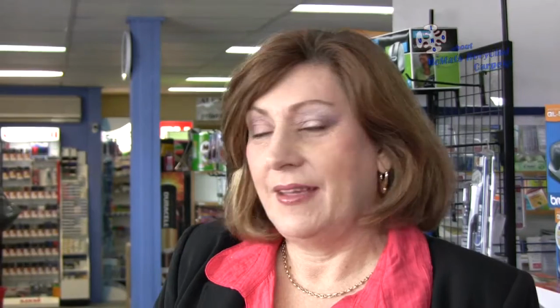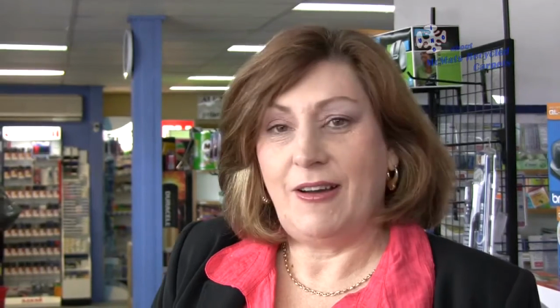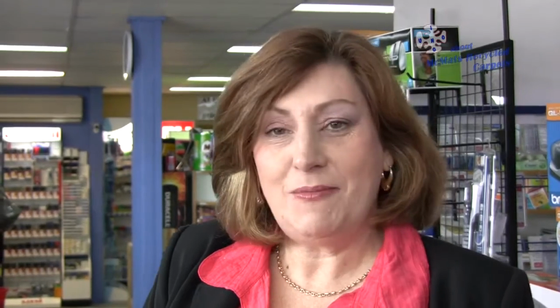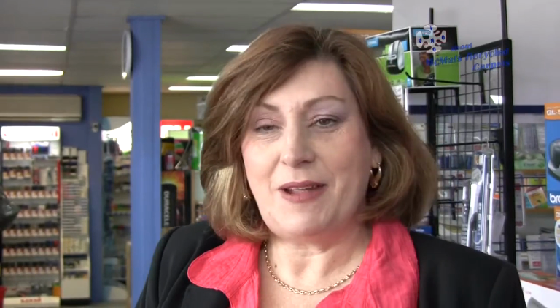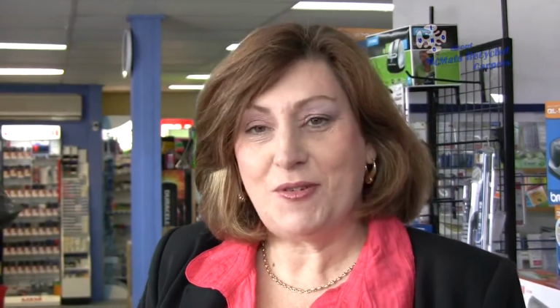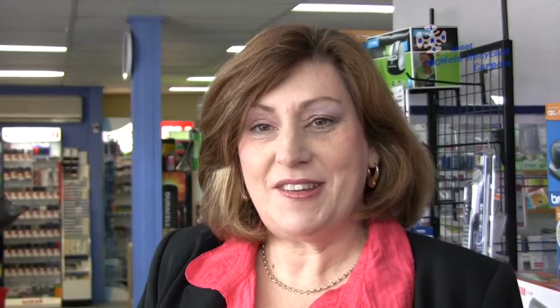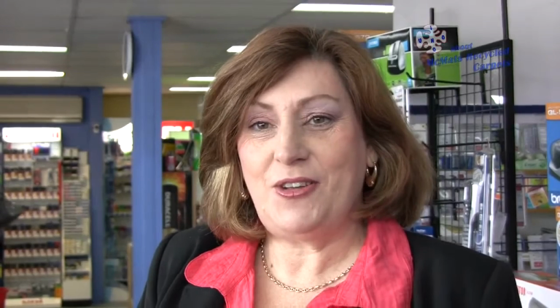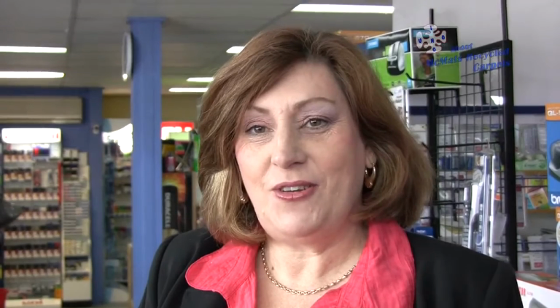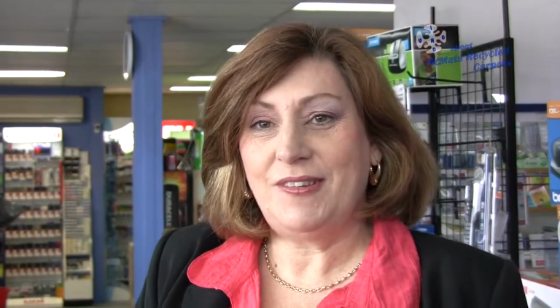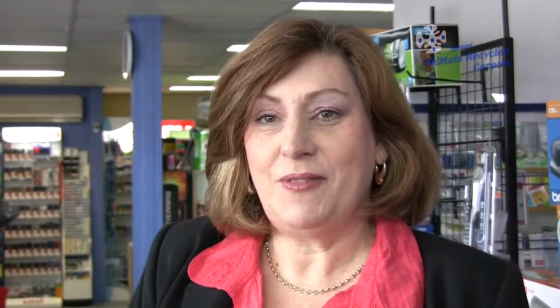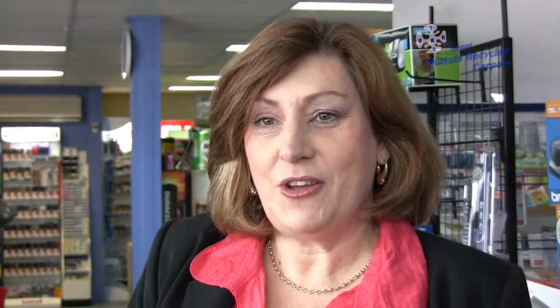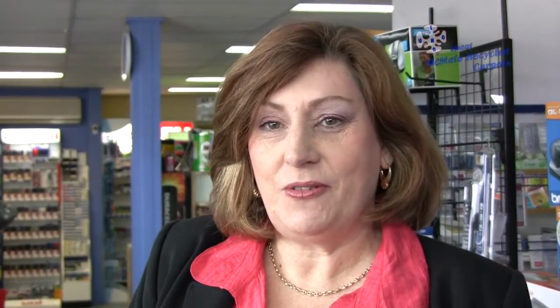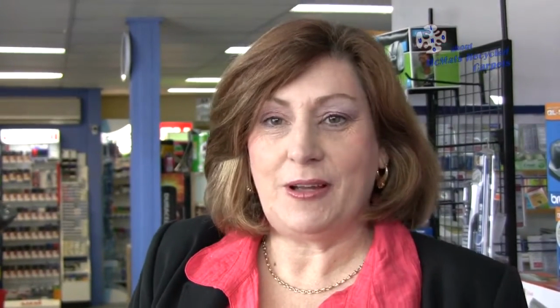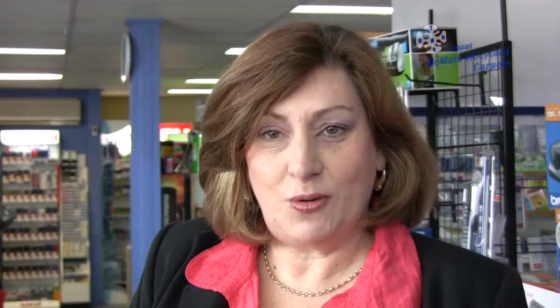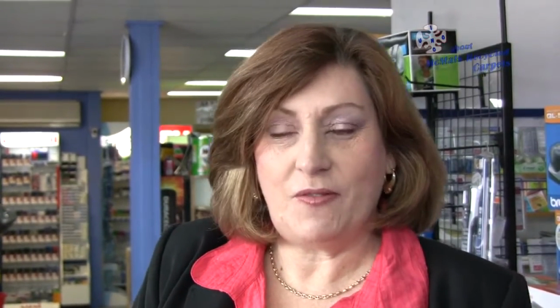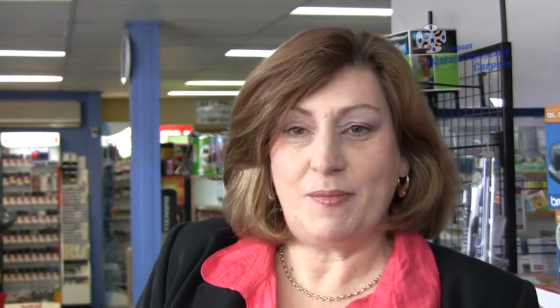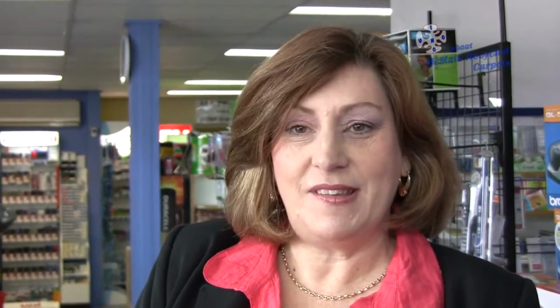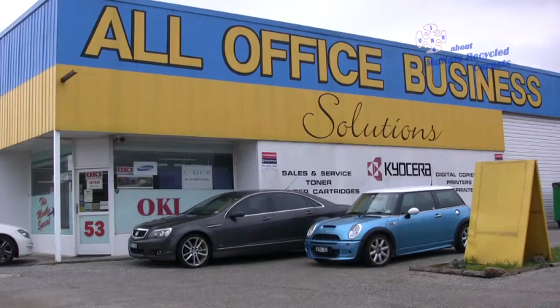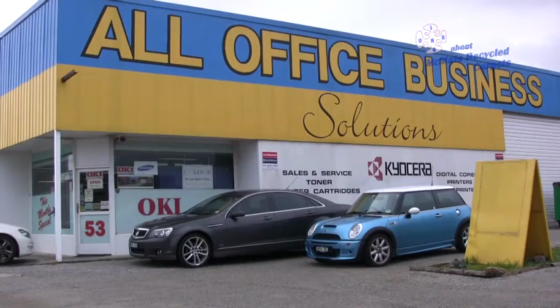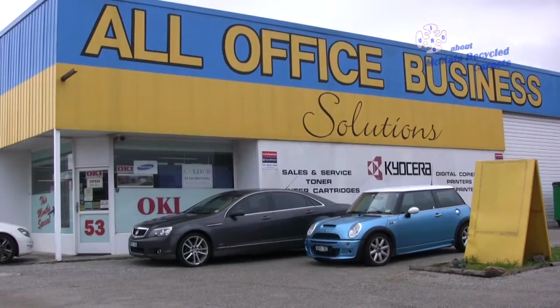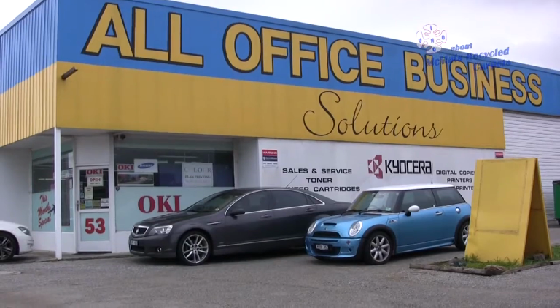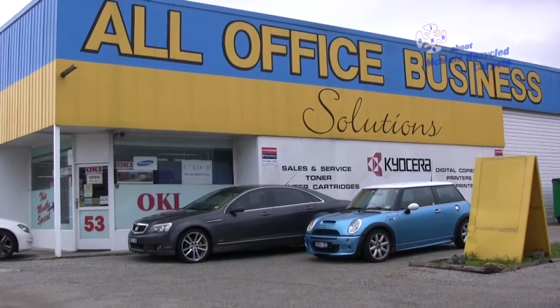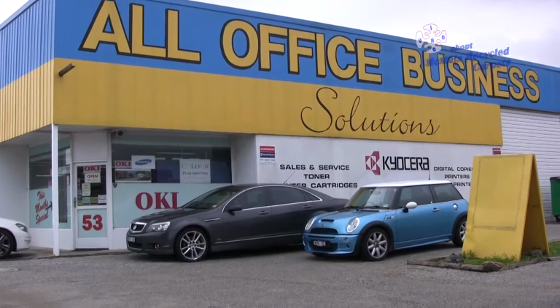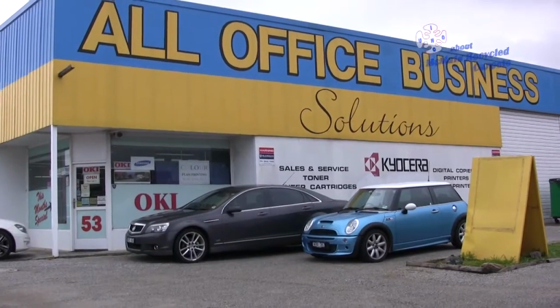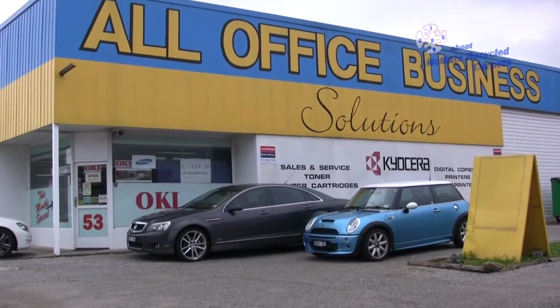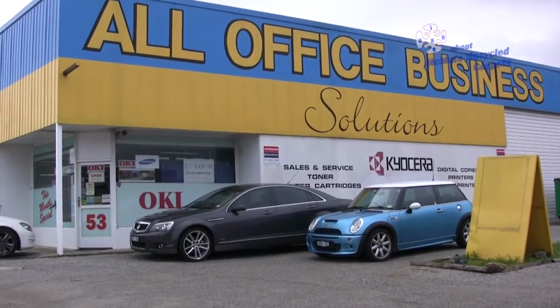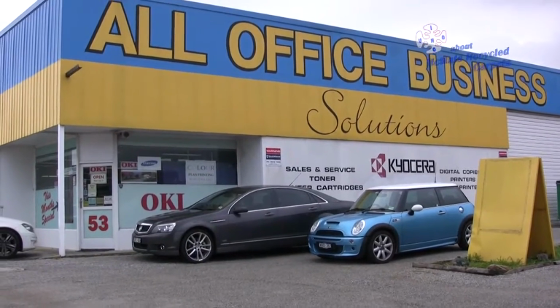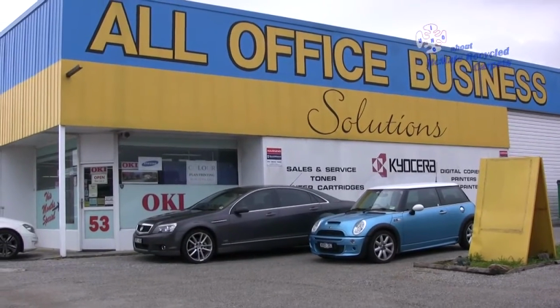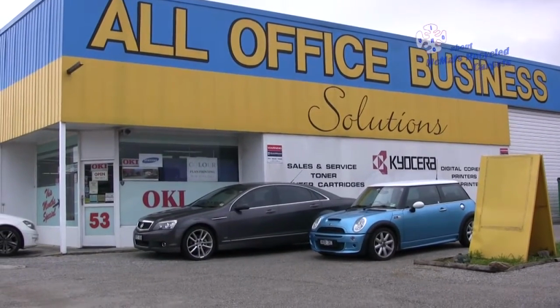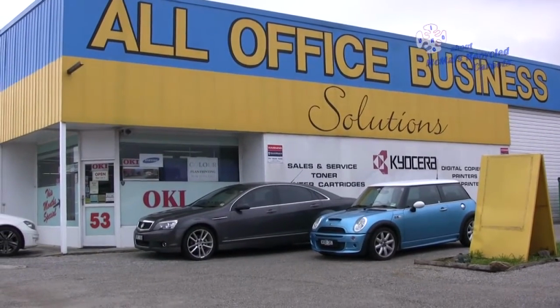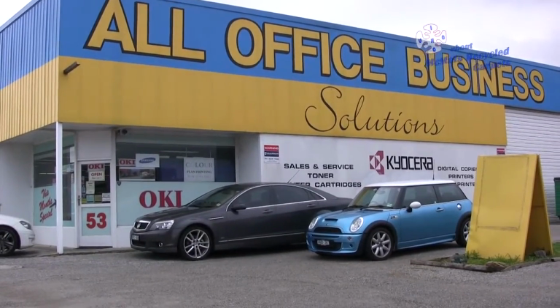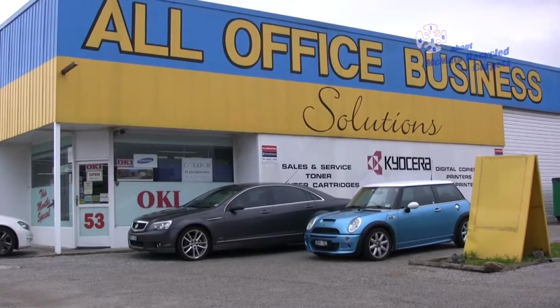Hi, my name is Christina Hughes. I'm the owner of All Office Business Solutions, and I've been here 19 years.